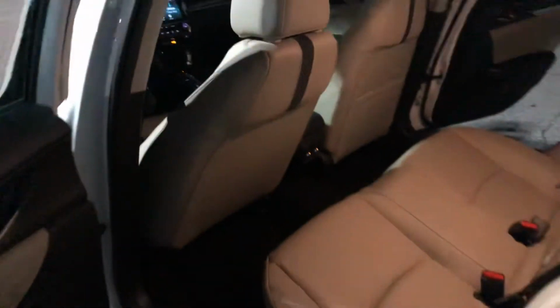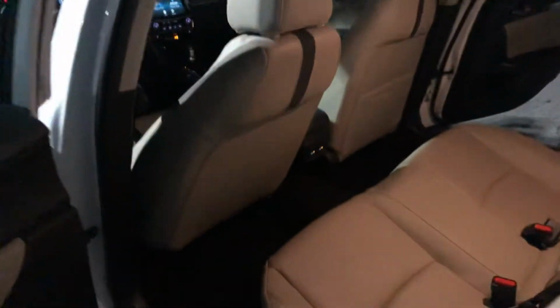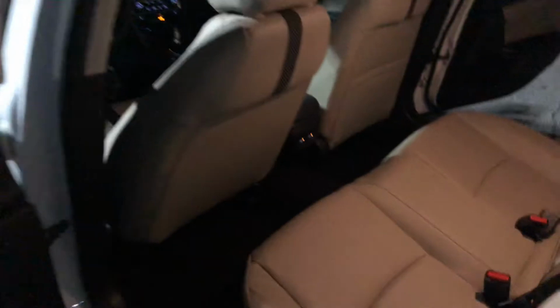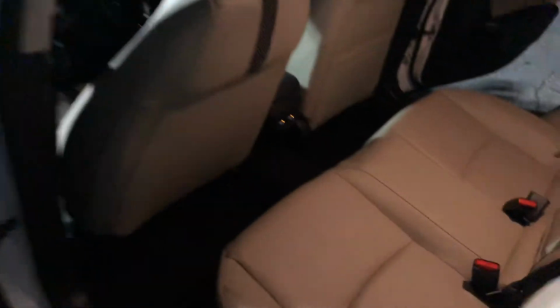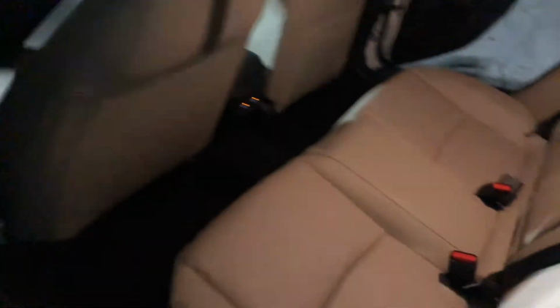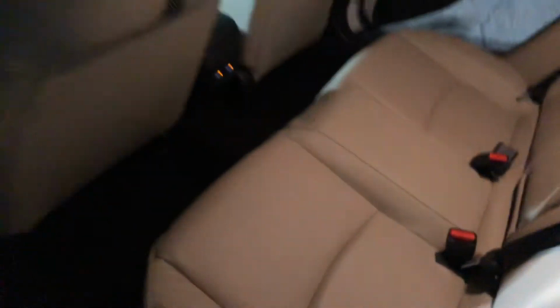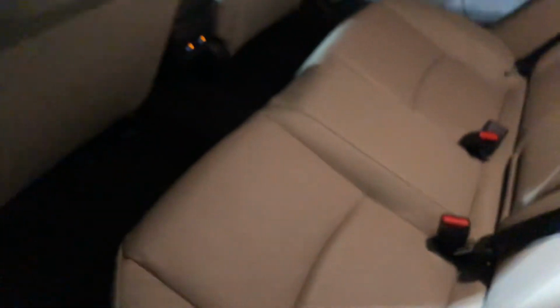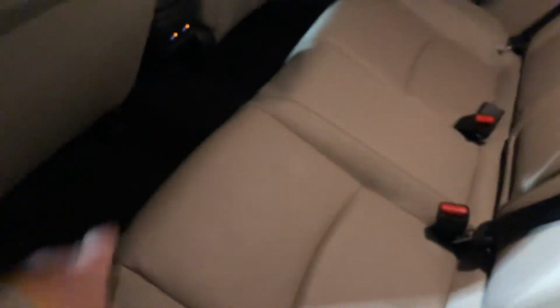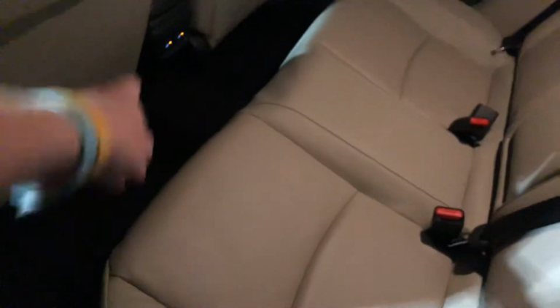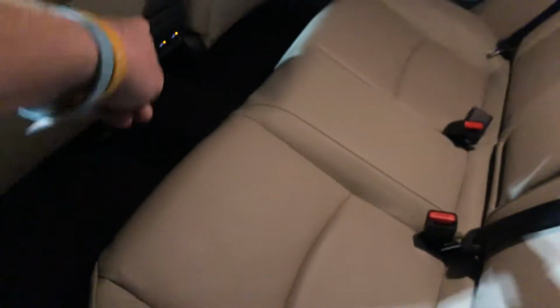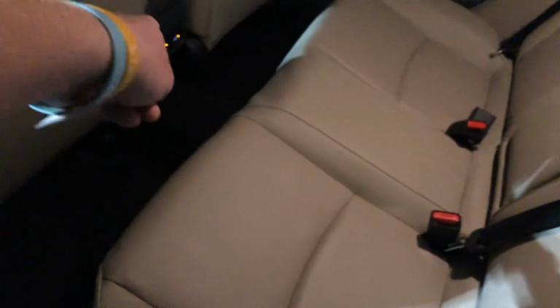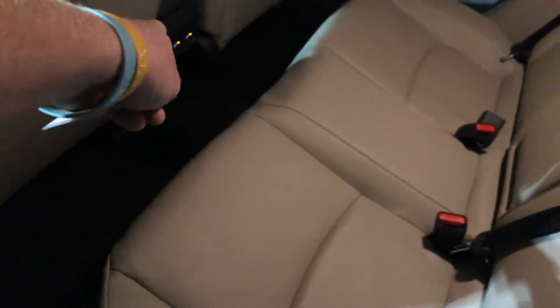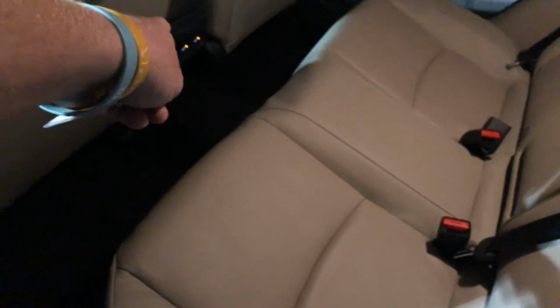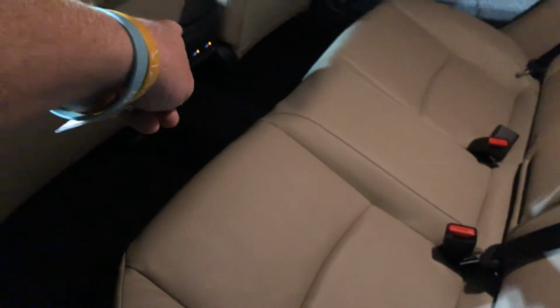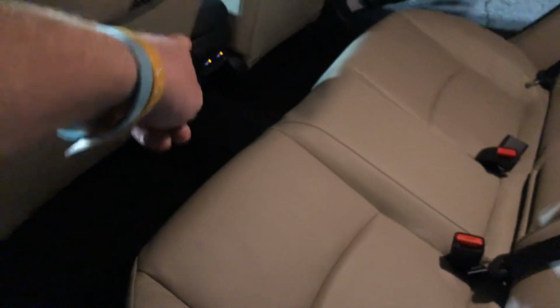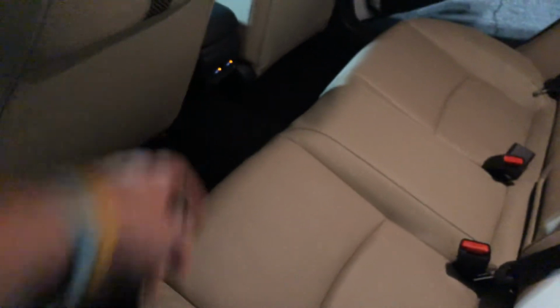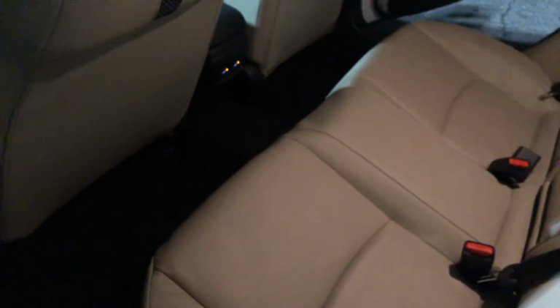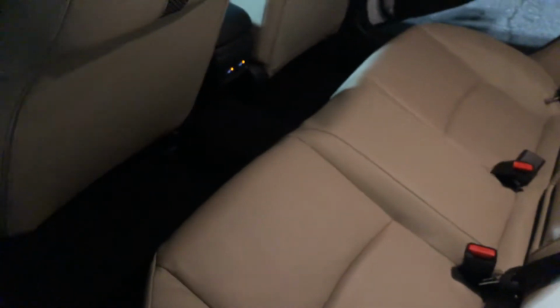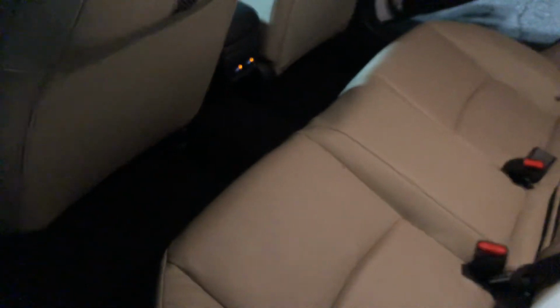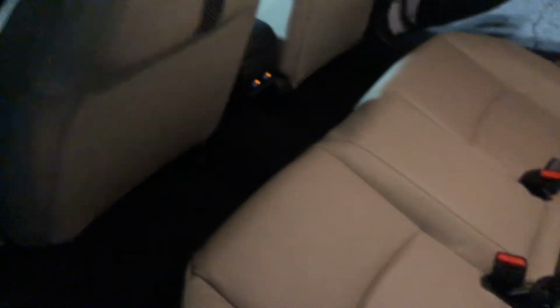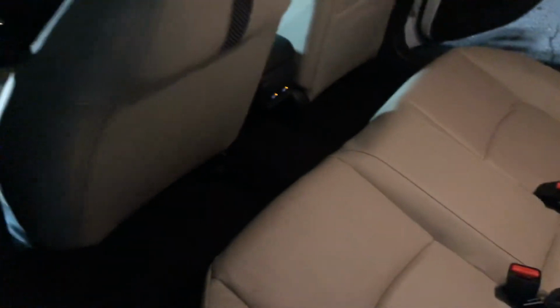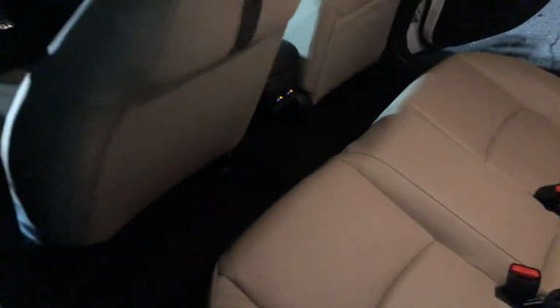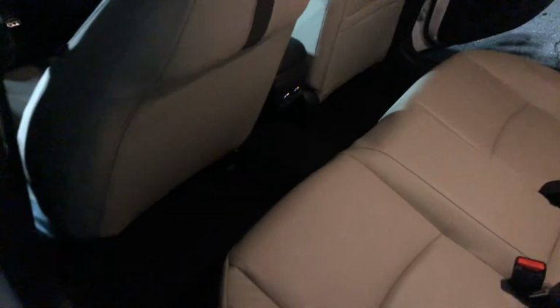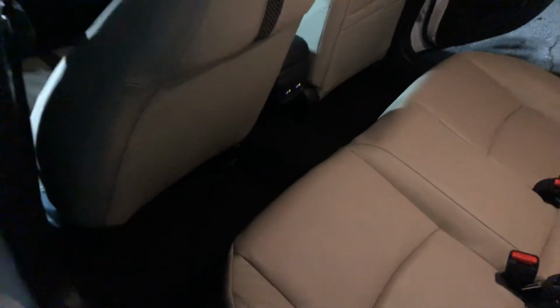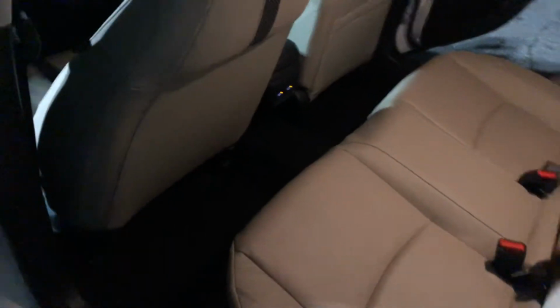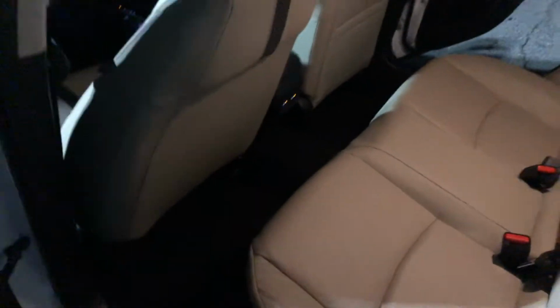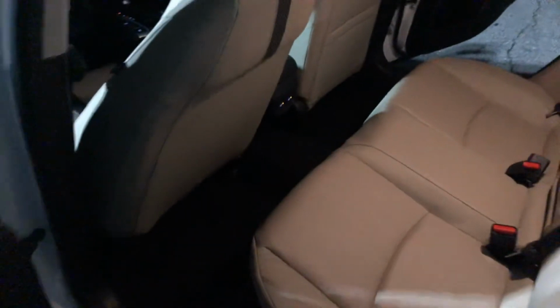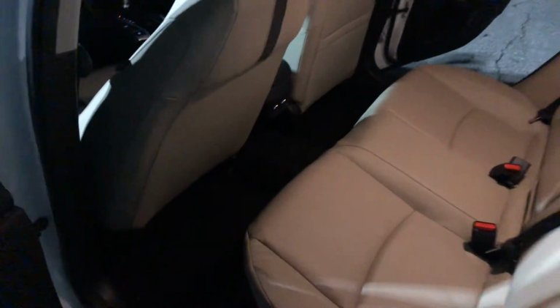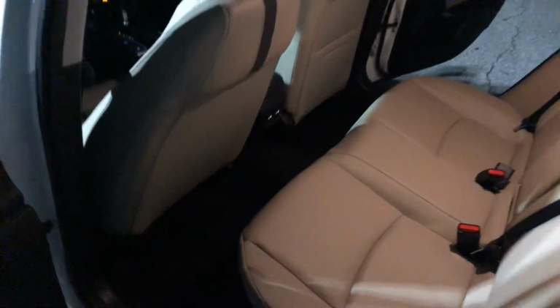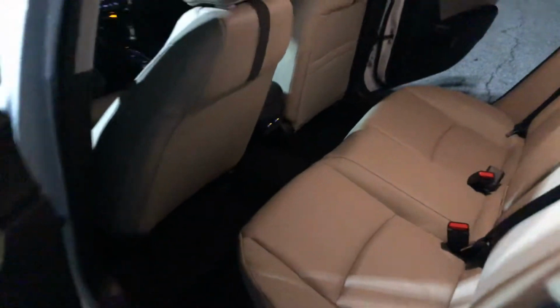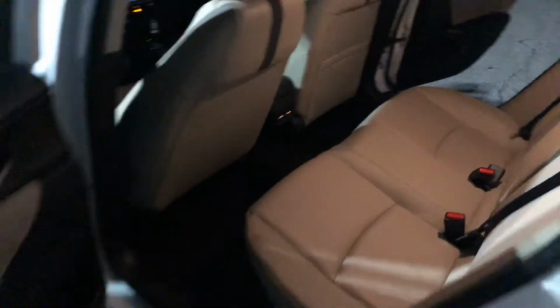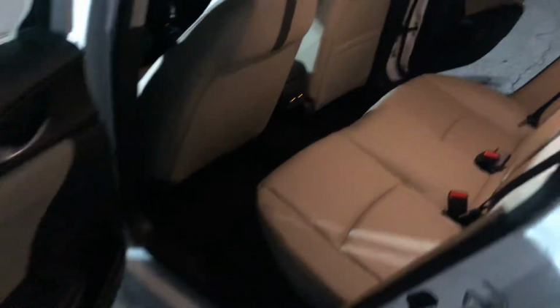A lot of room in the back here on the Touring. You've also got heated seats on the second row as well.